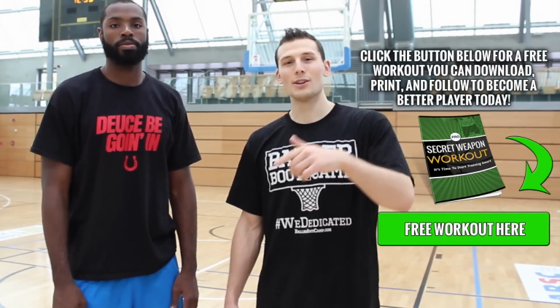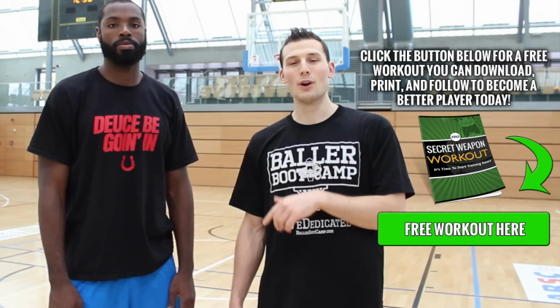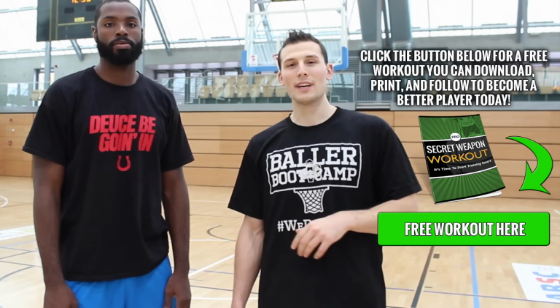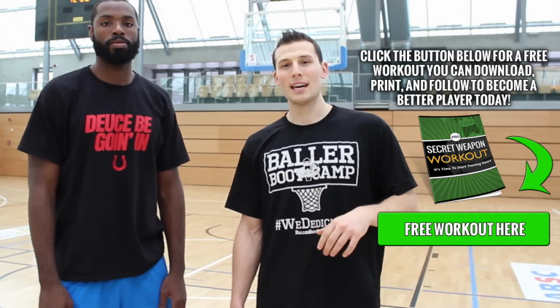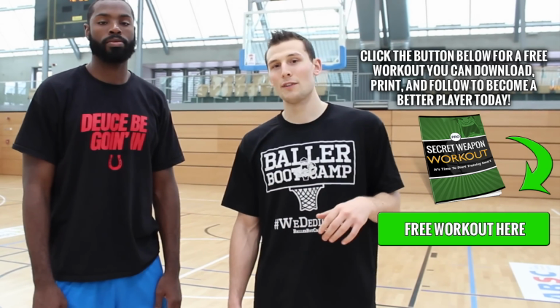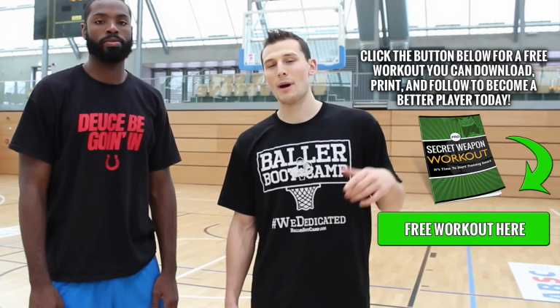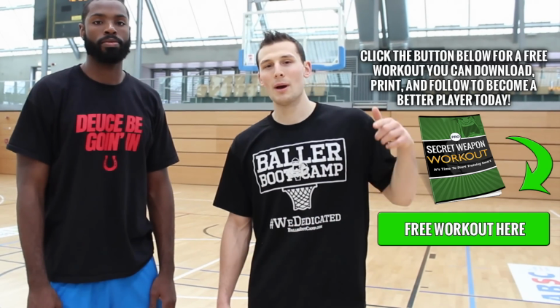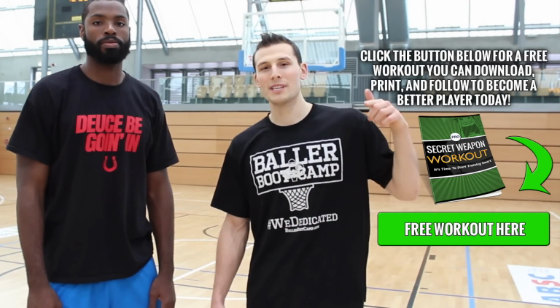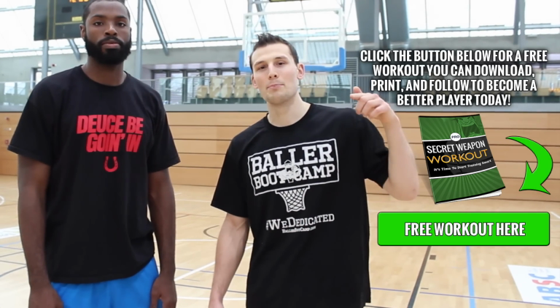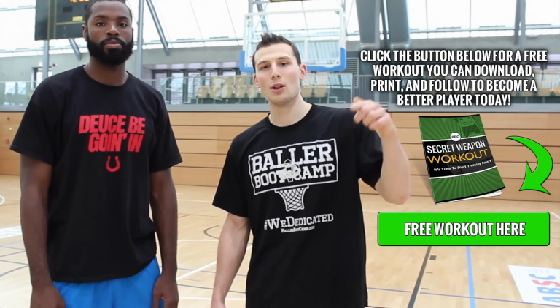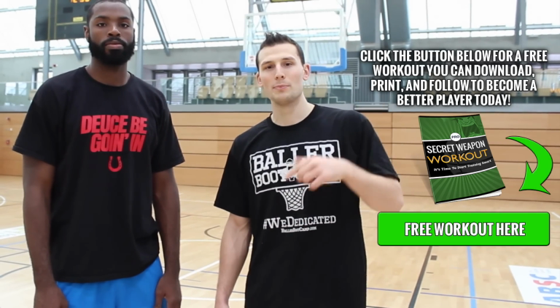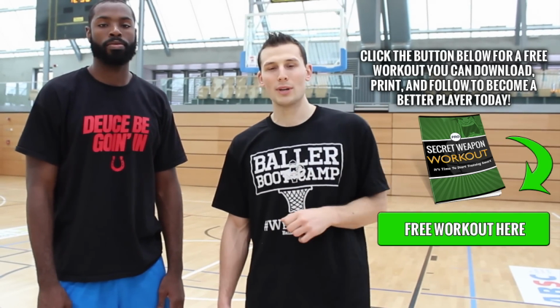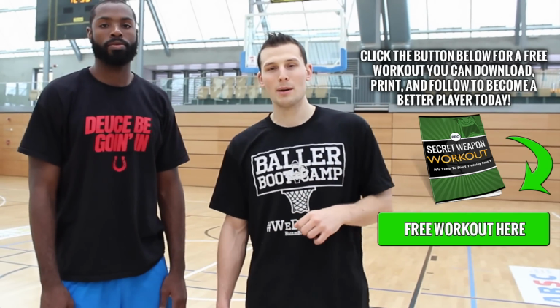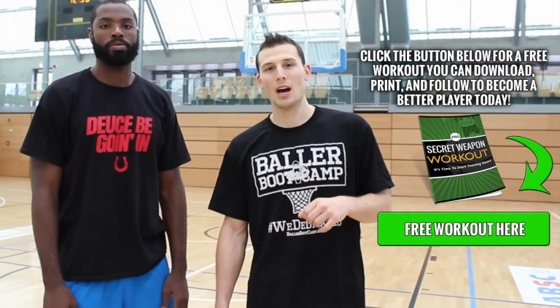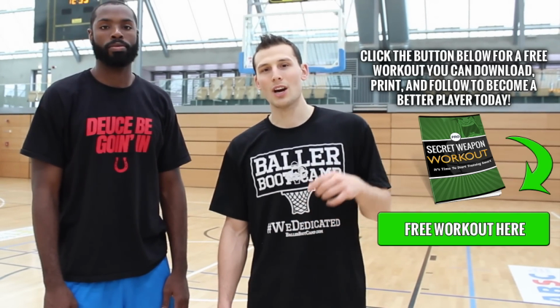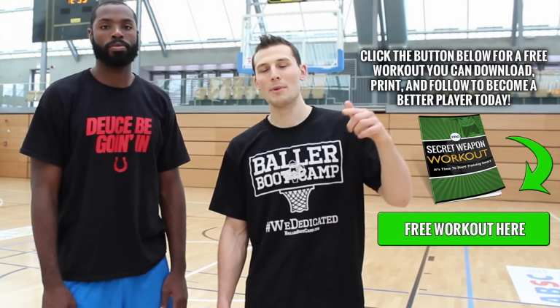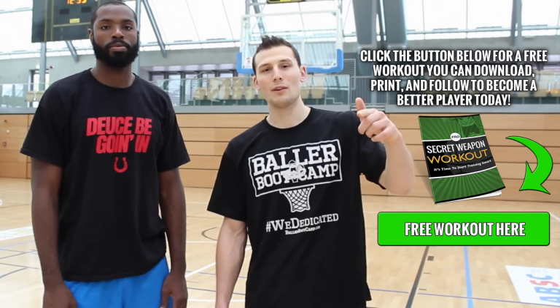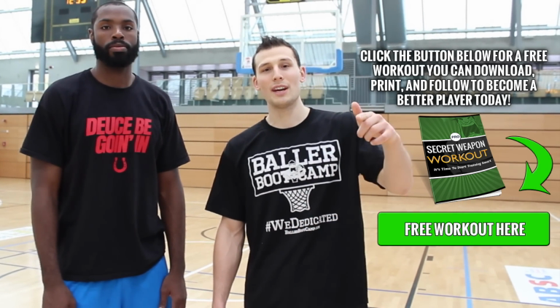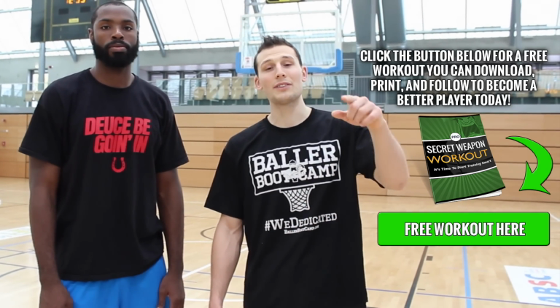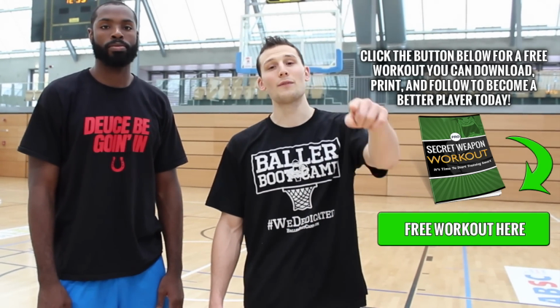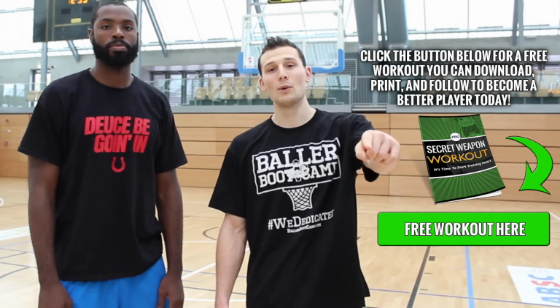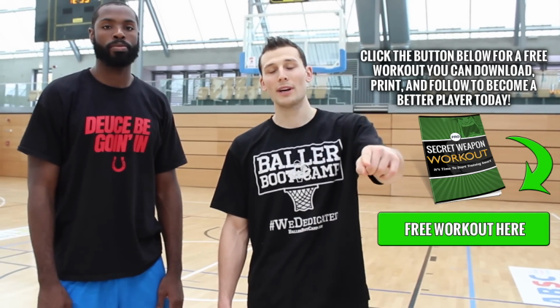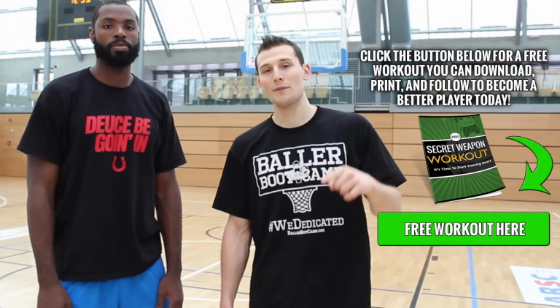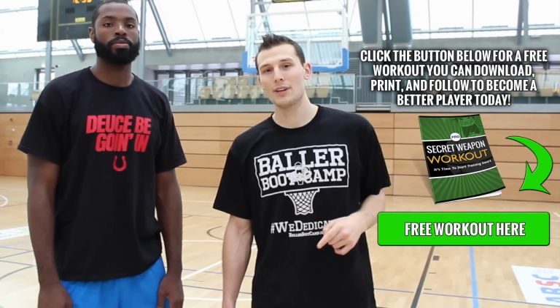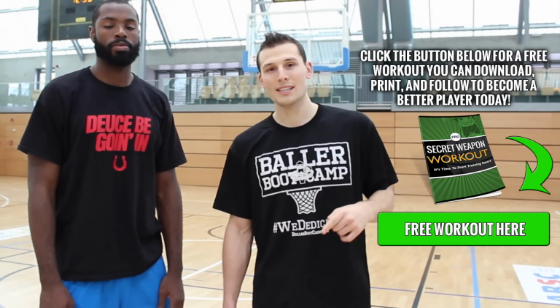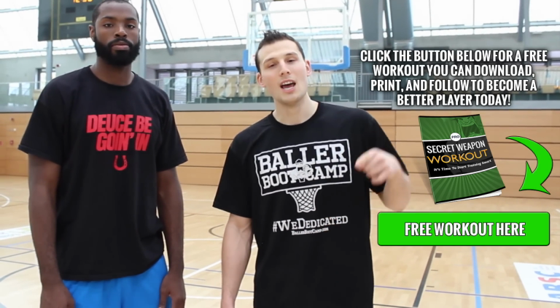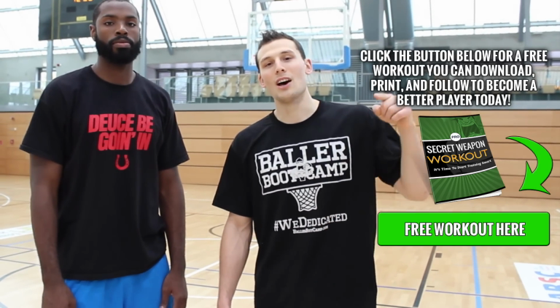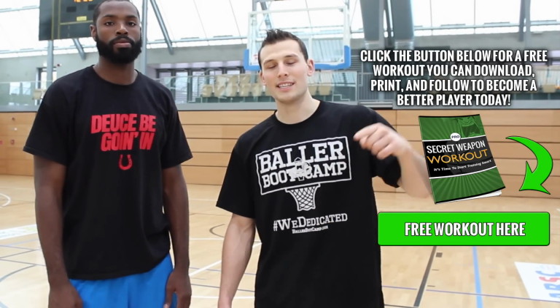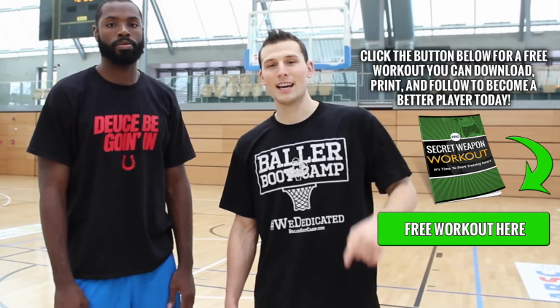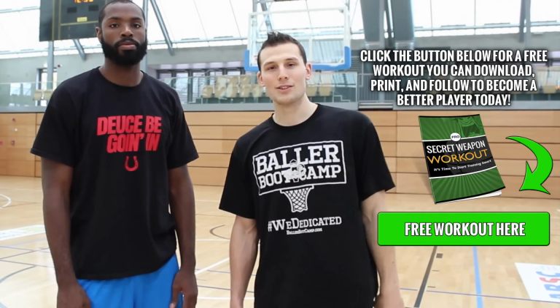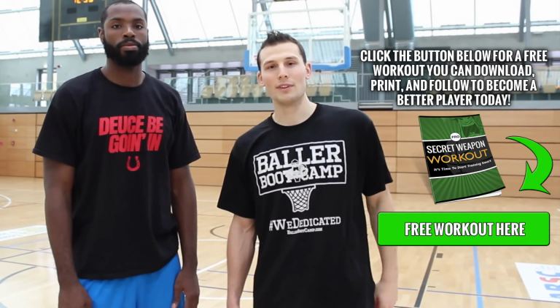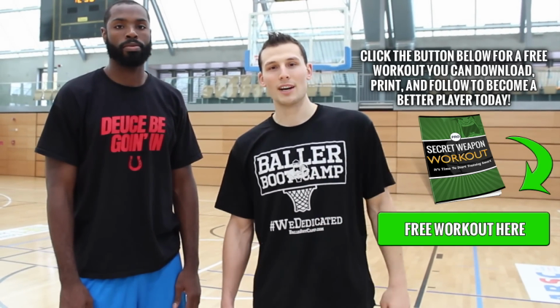Also don't forget to head over to my website BallerBootCamp.com — head over there, got the free workout for you guys. I'll see you guys over there.